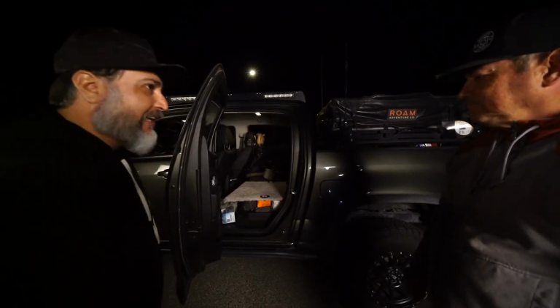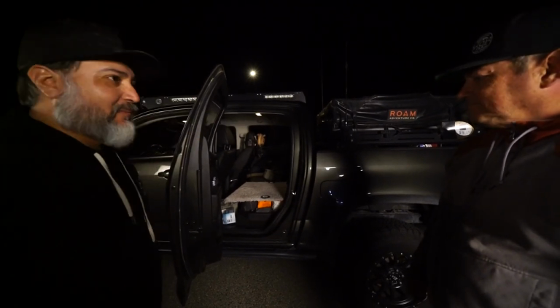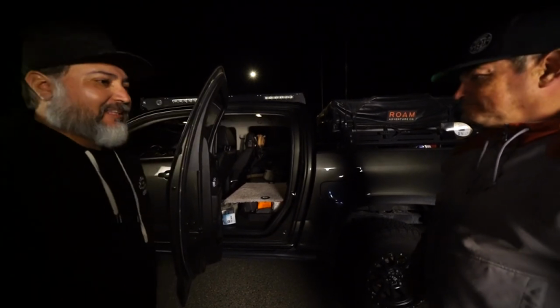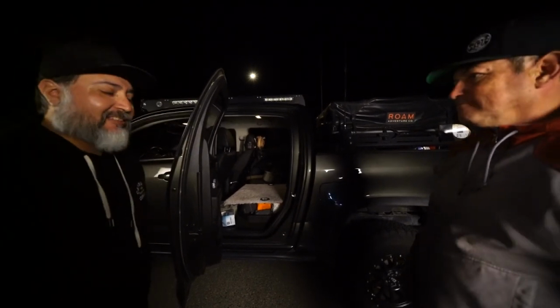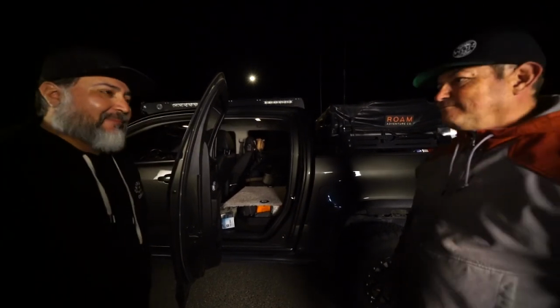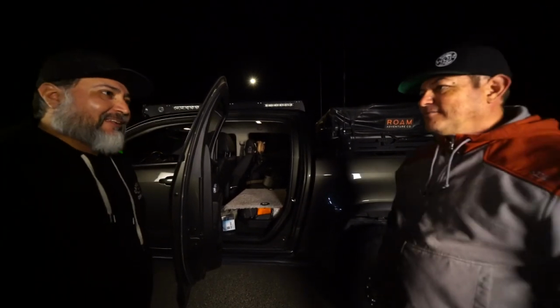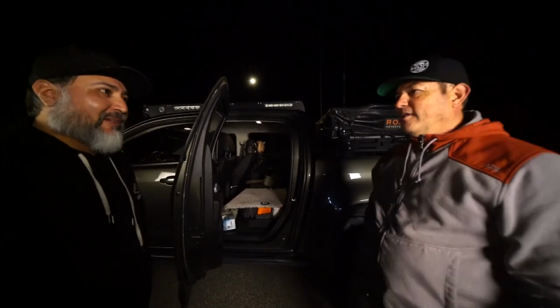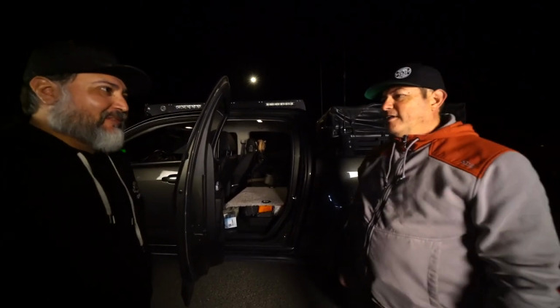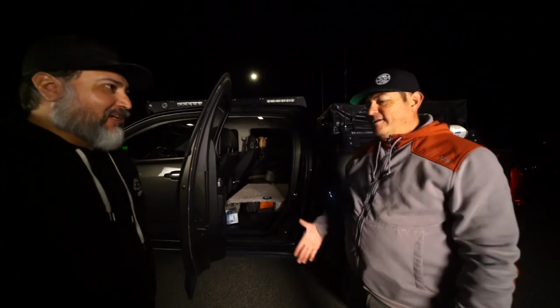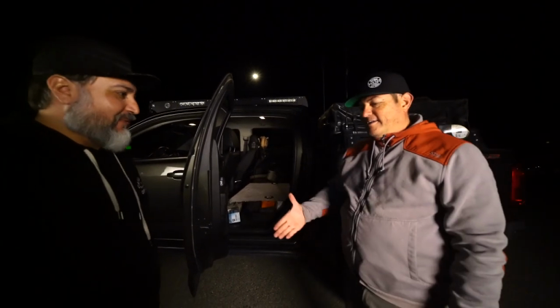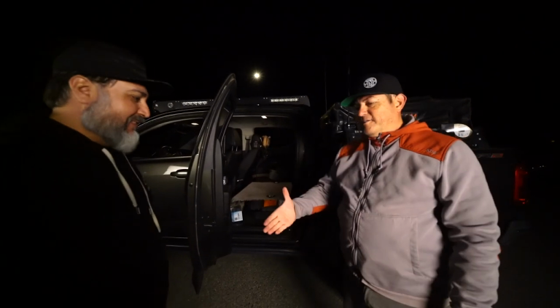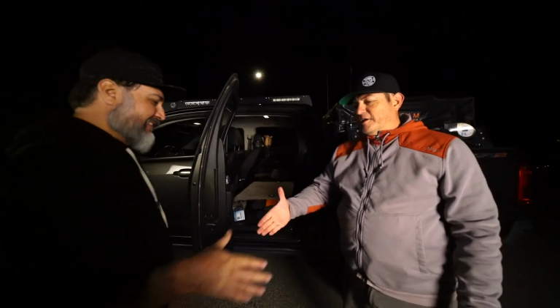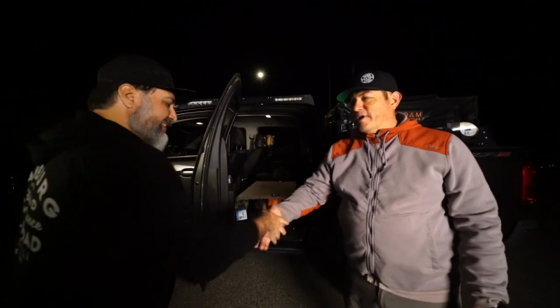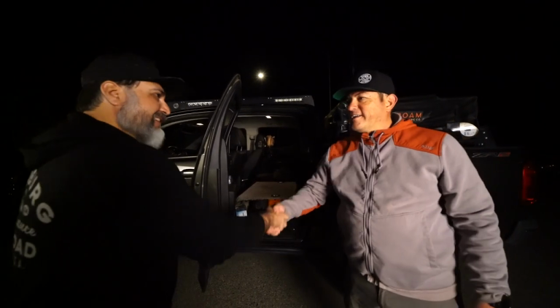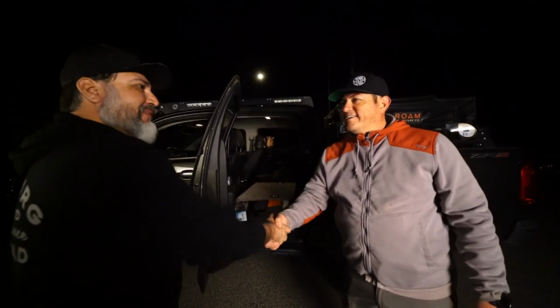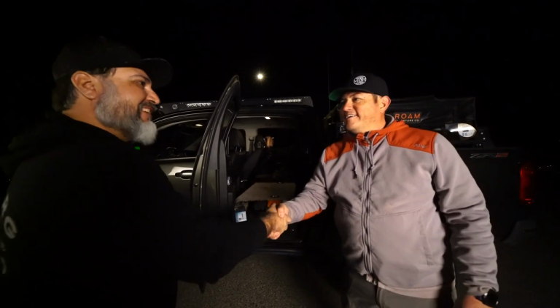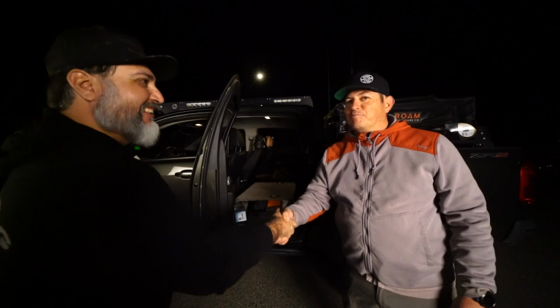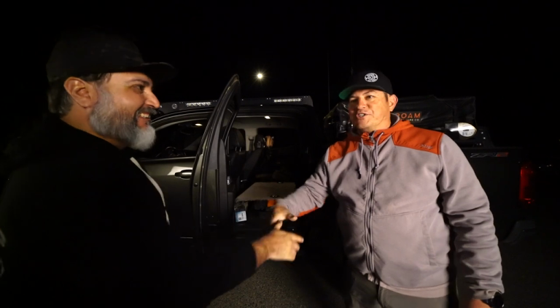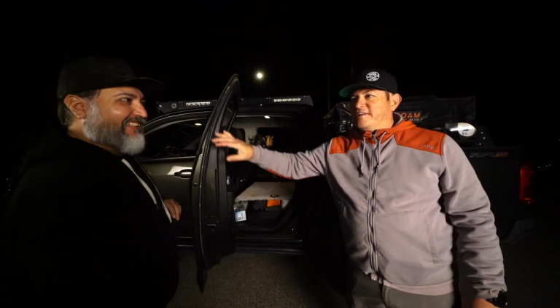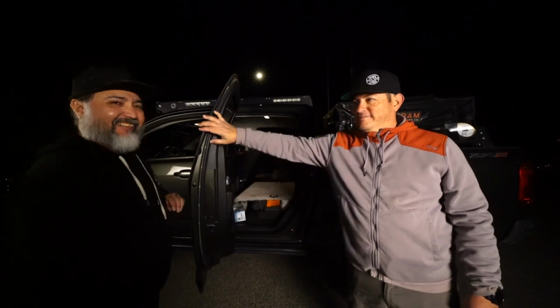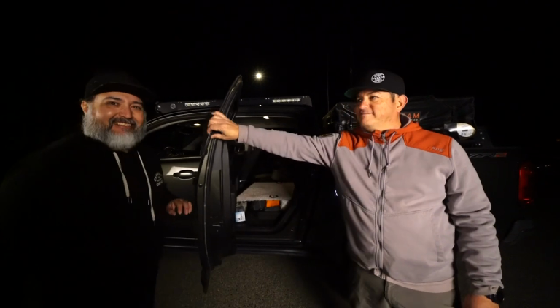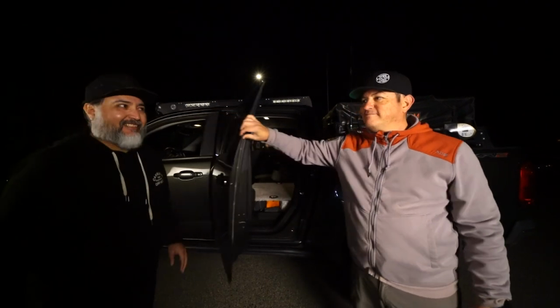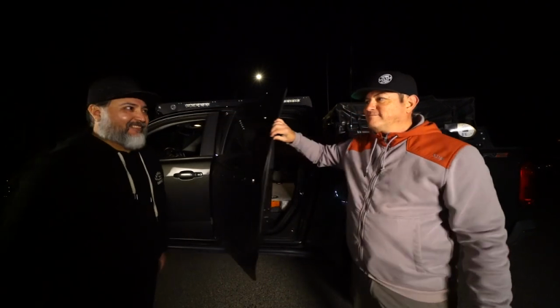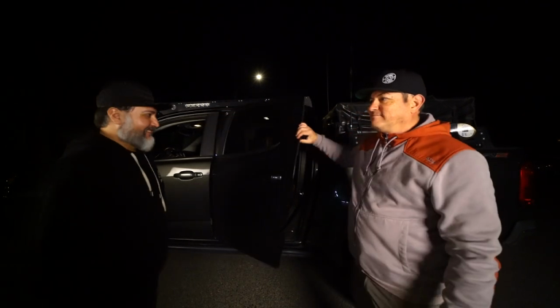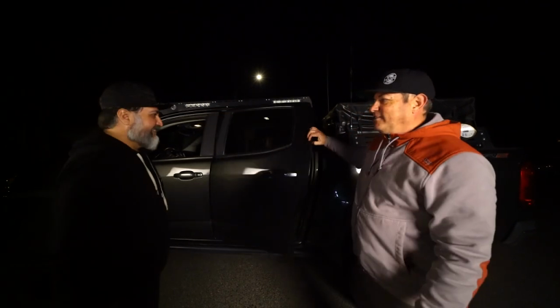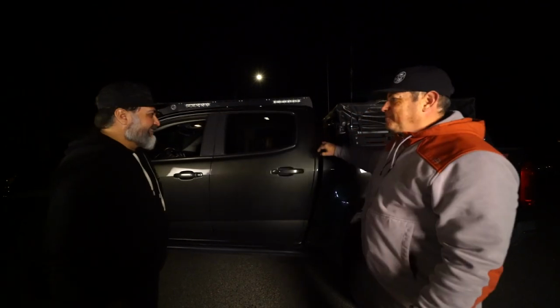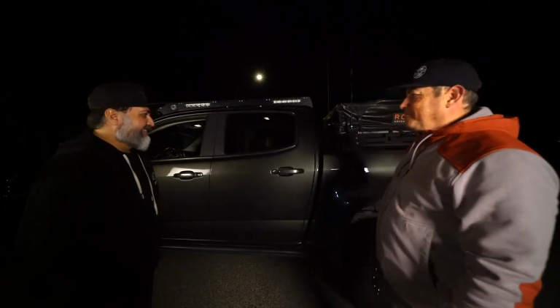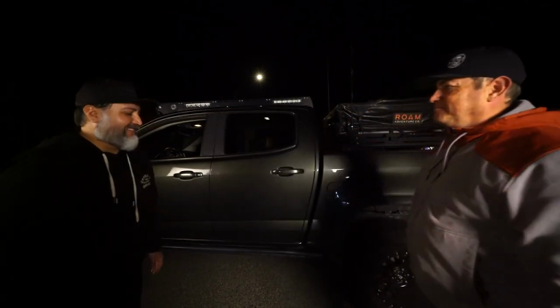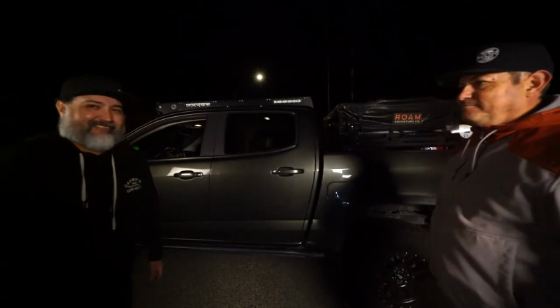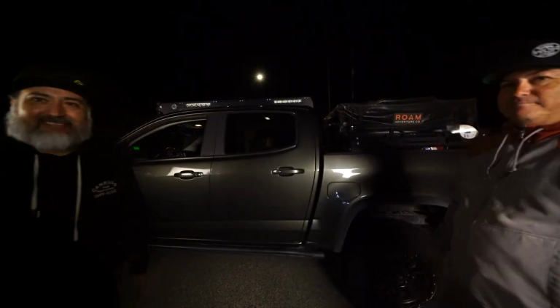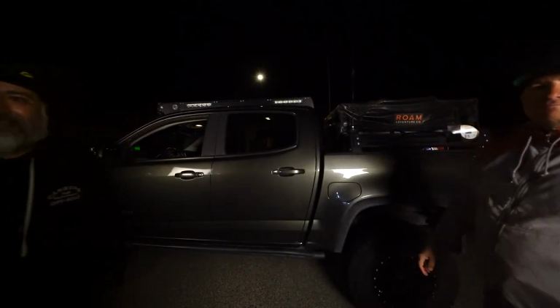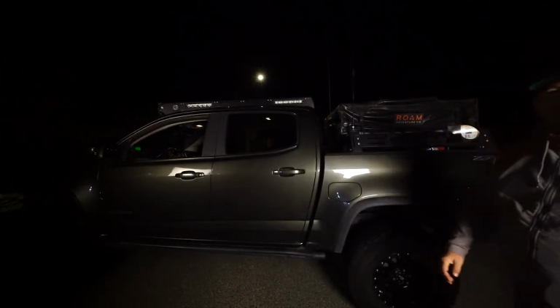Well, Adam, thanks a lot, man. It's been awesome. Thanks, Frank. Appreciate it.